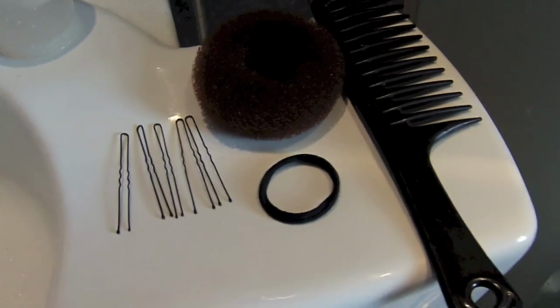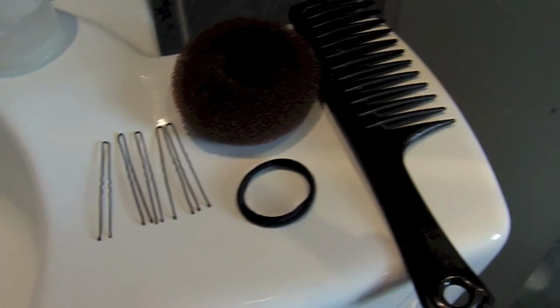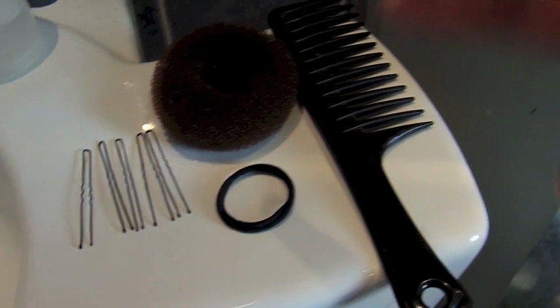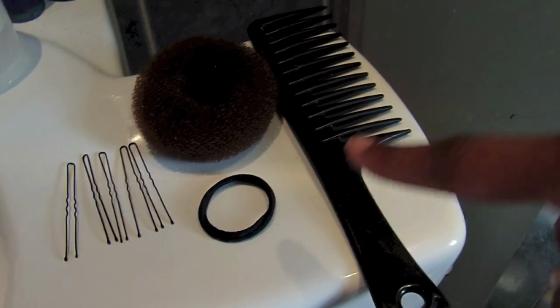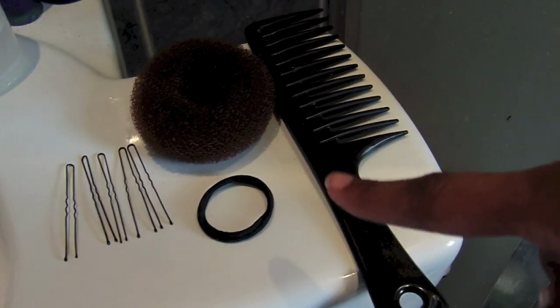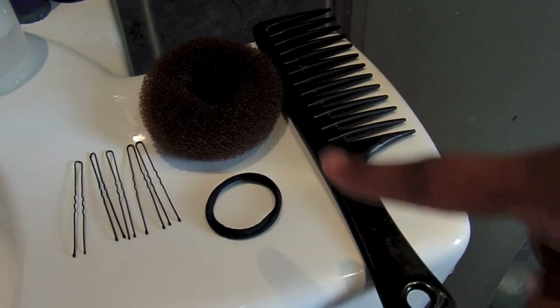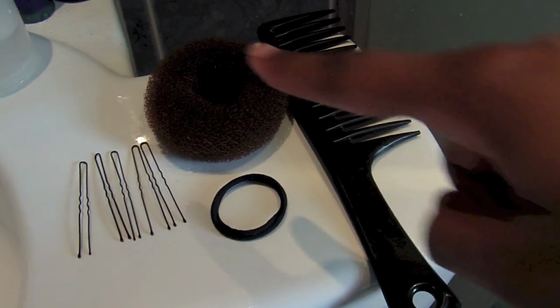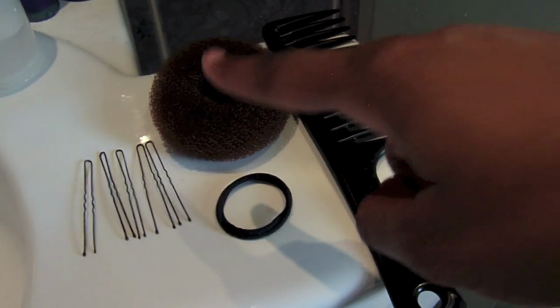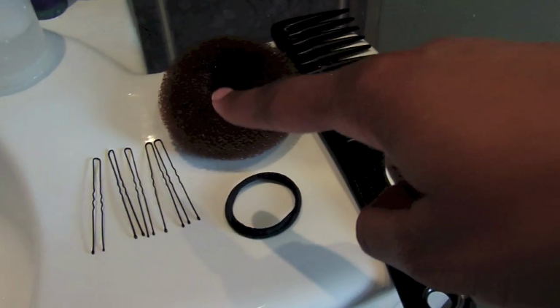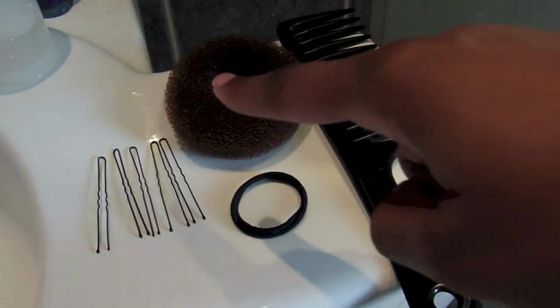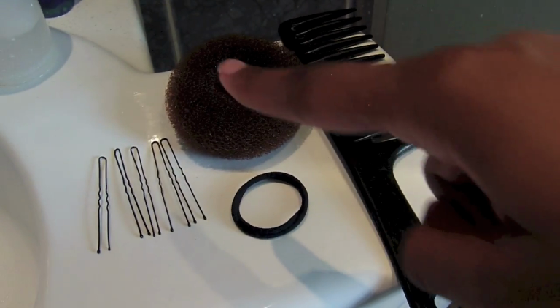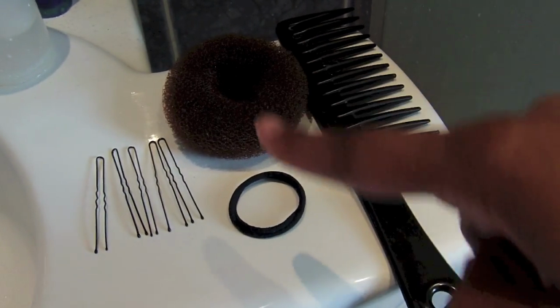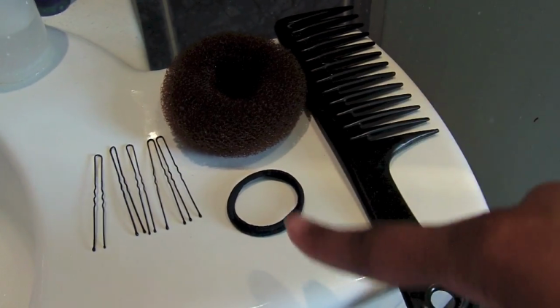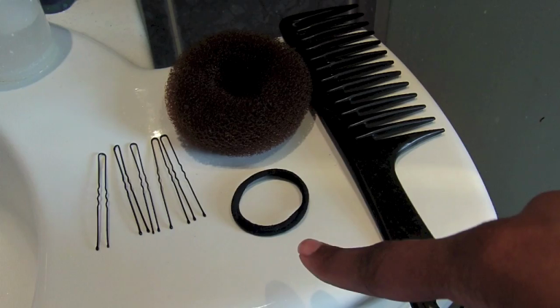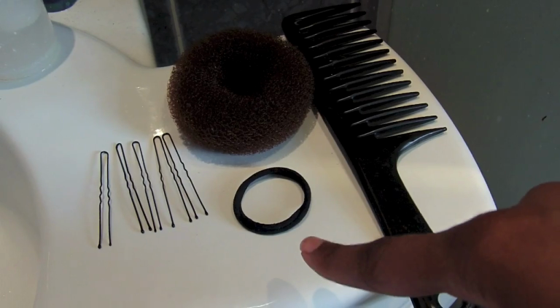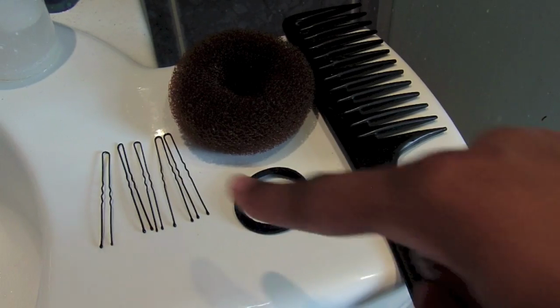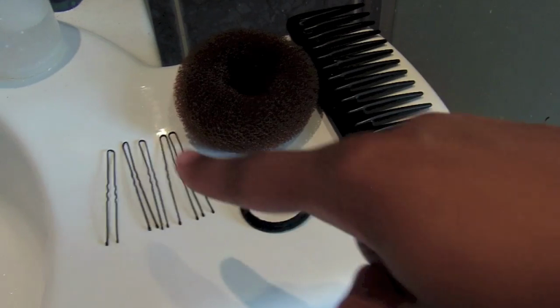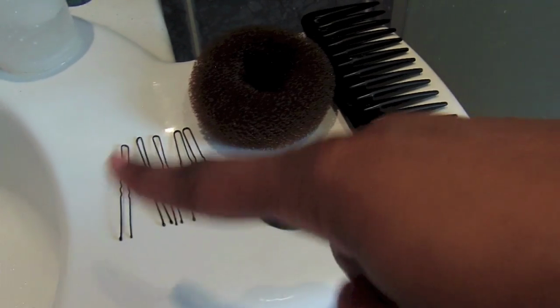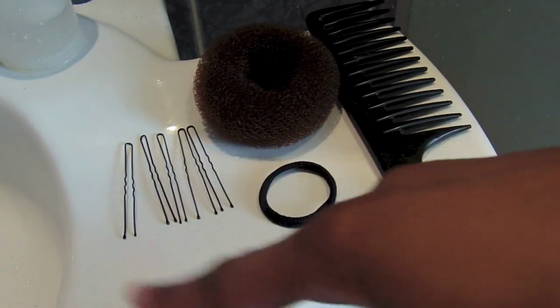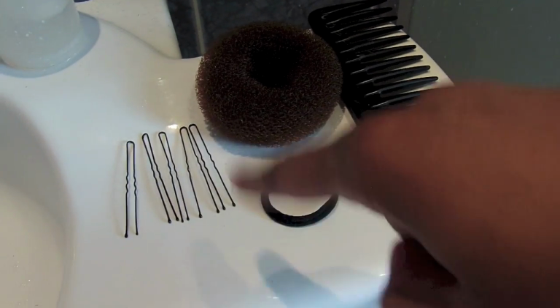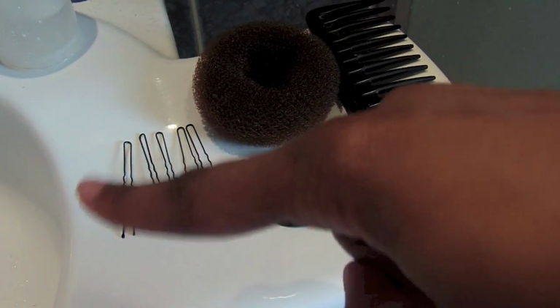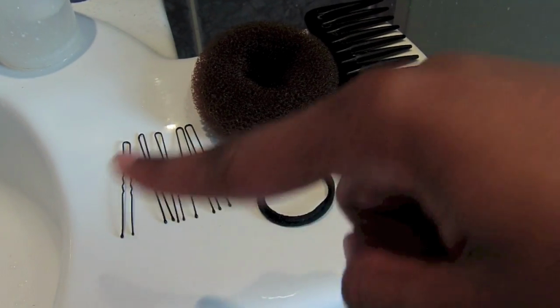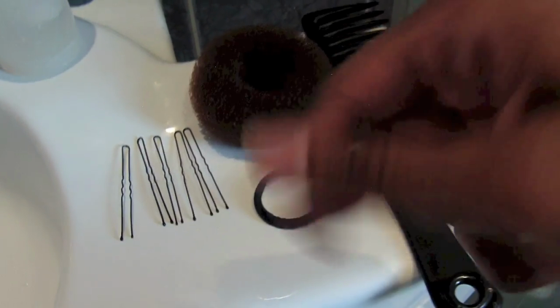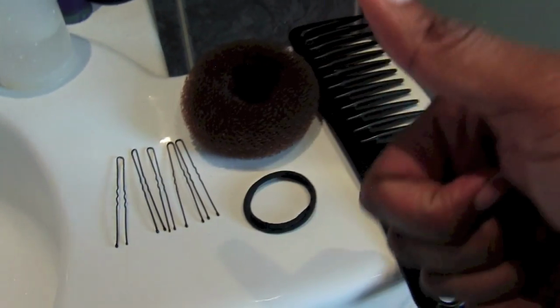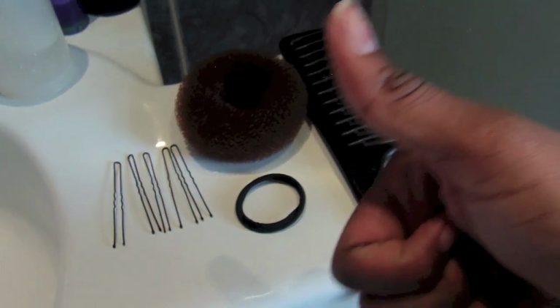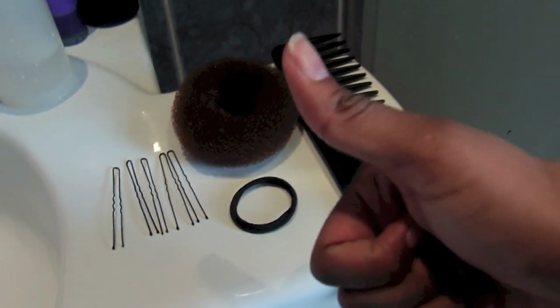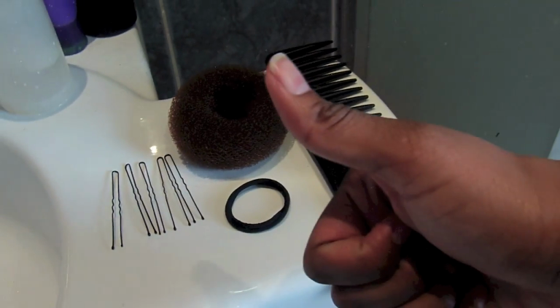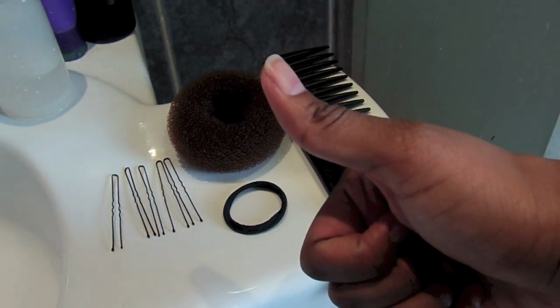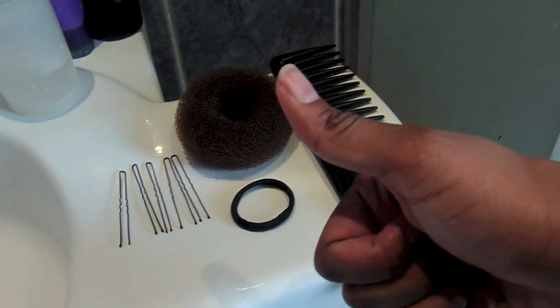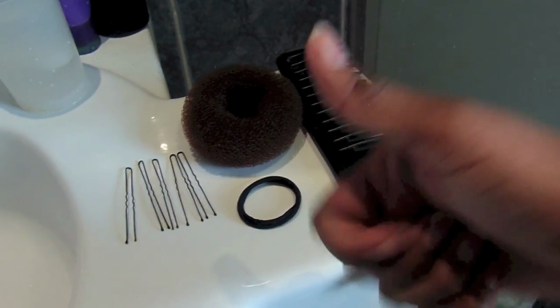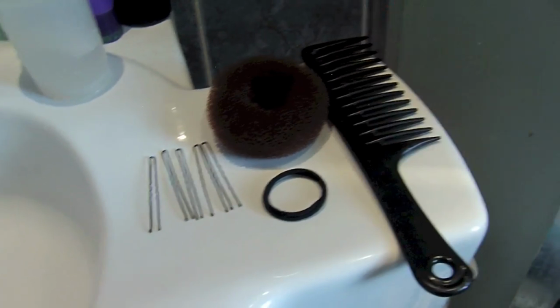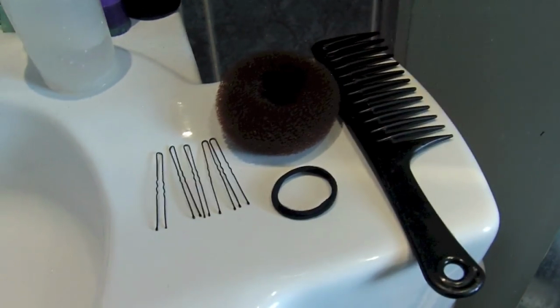Alright, so what you'll need for this tutorial is a comb, a donut bun, a hairband, and some hairpins.